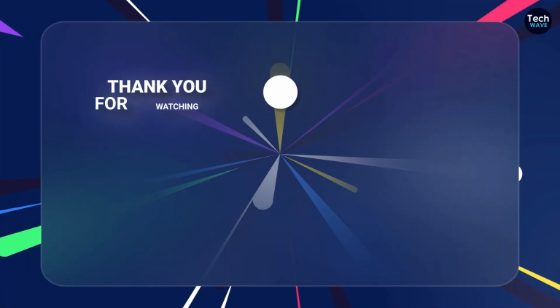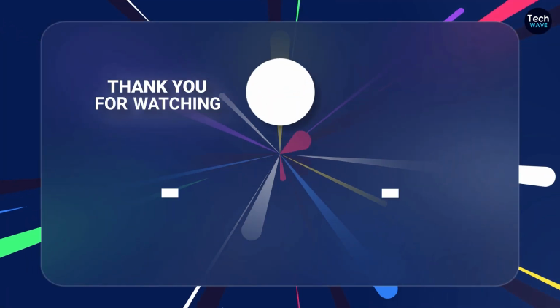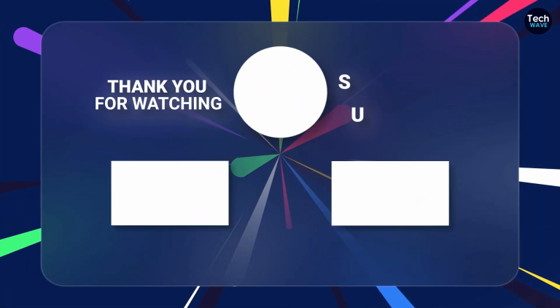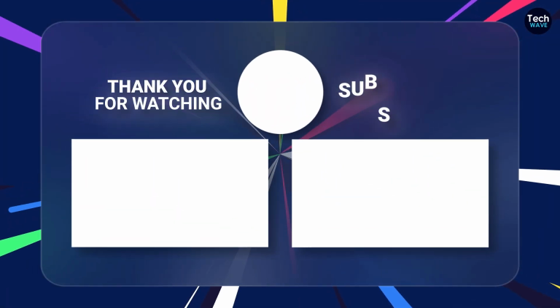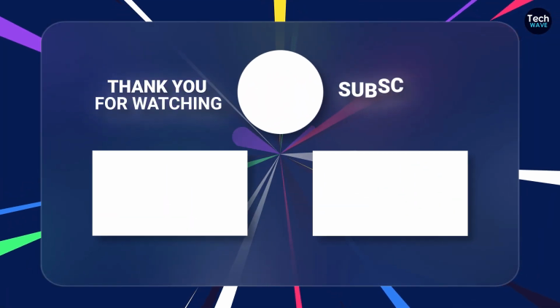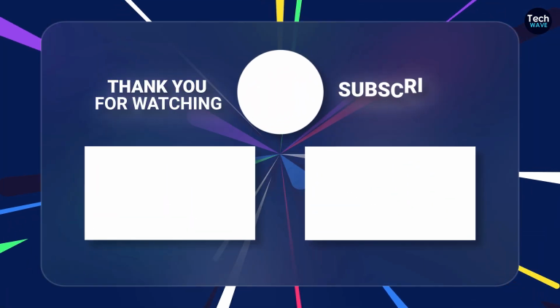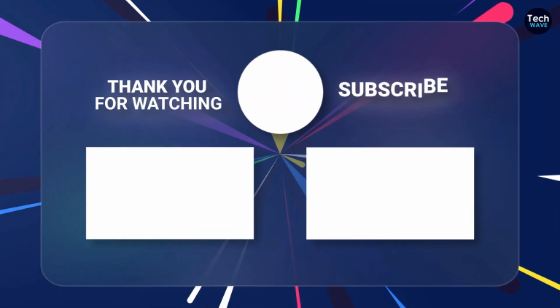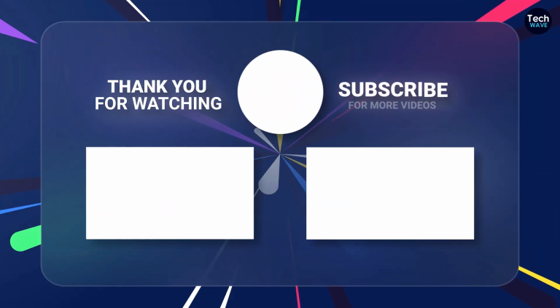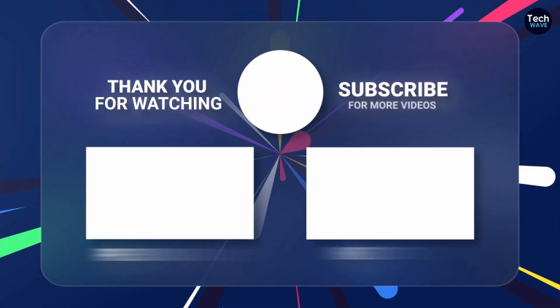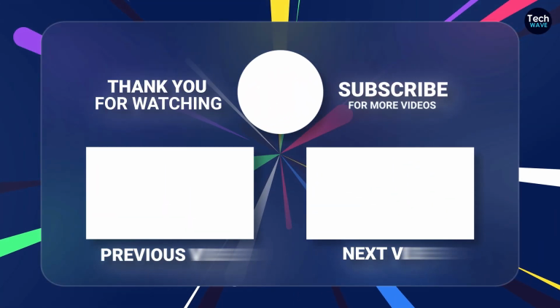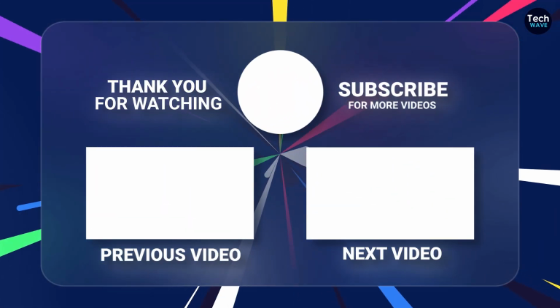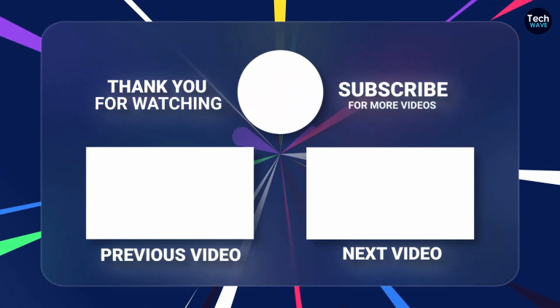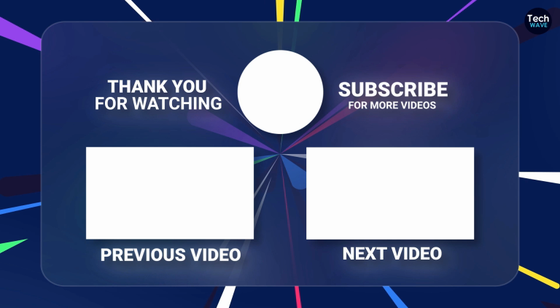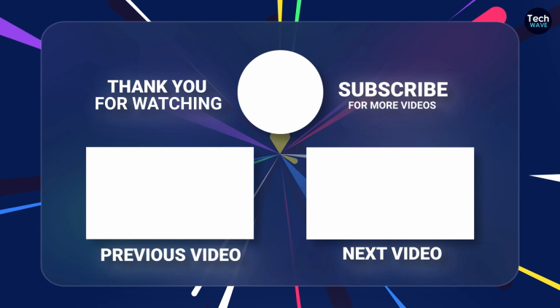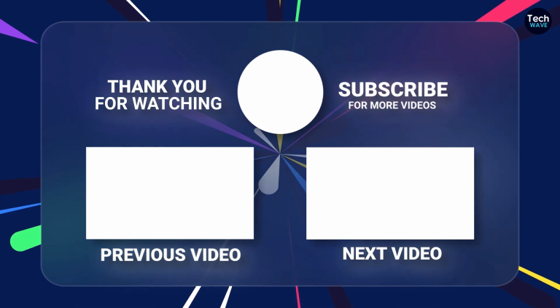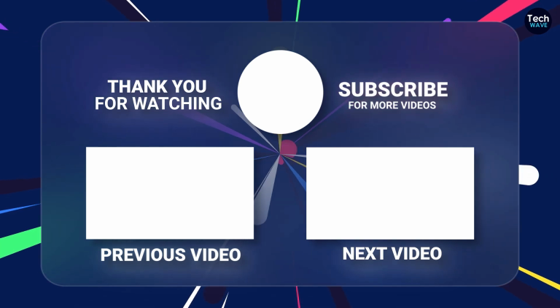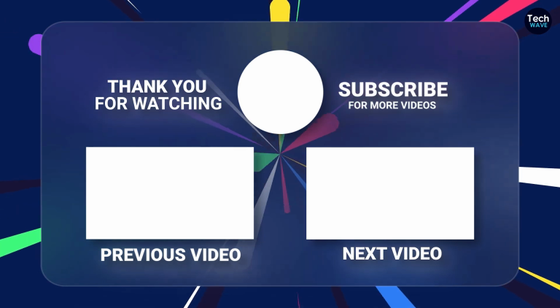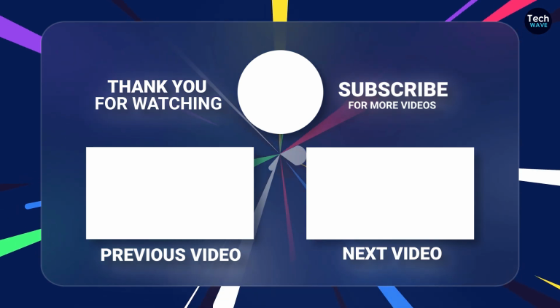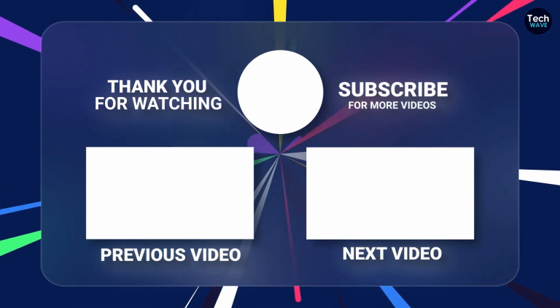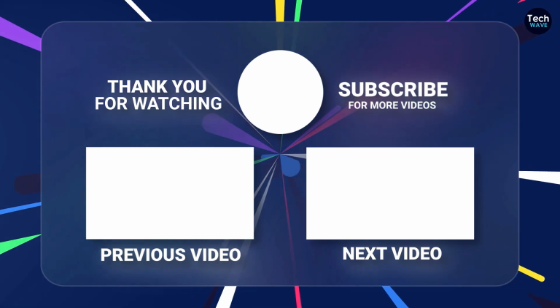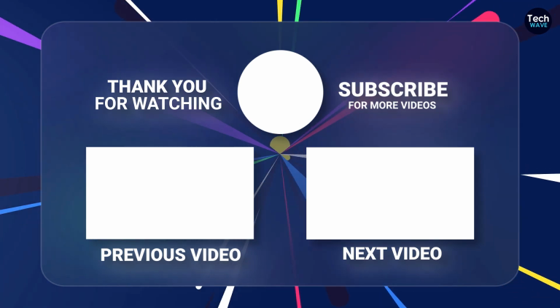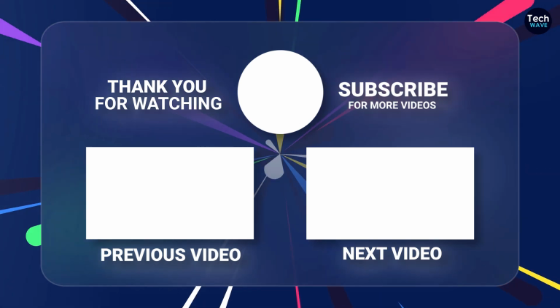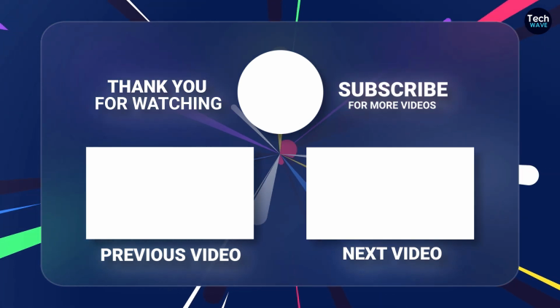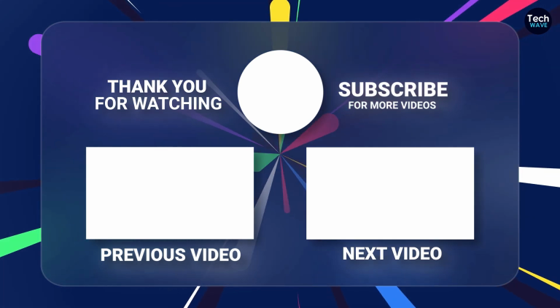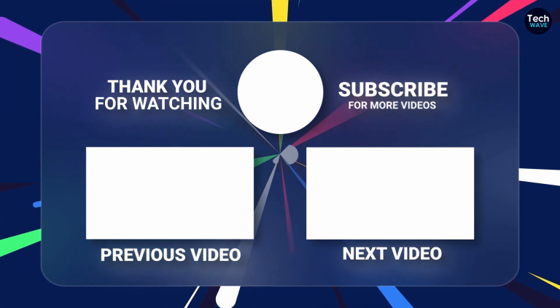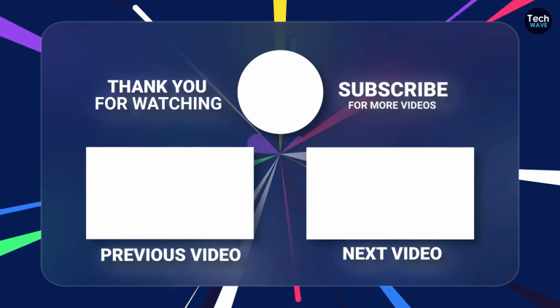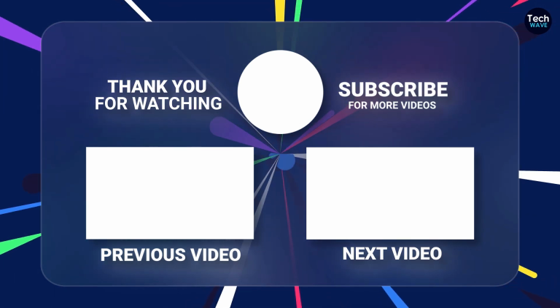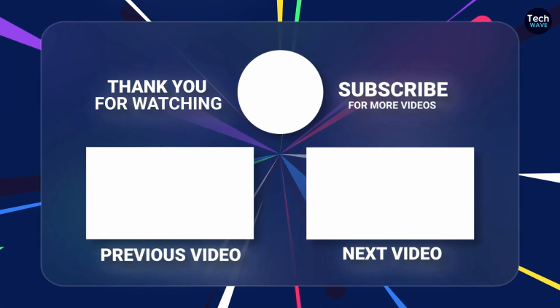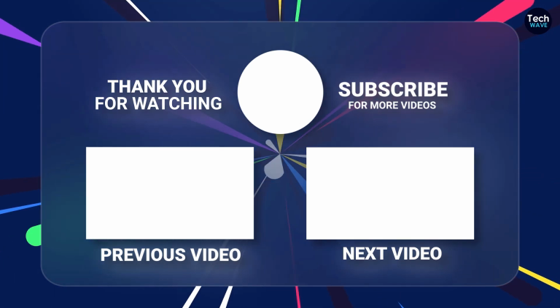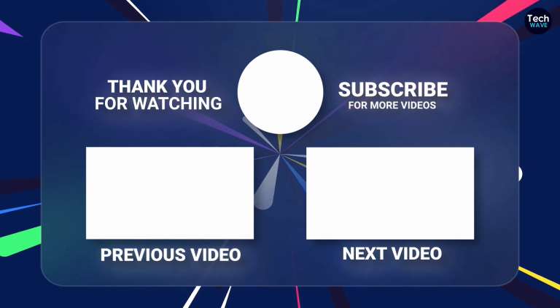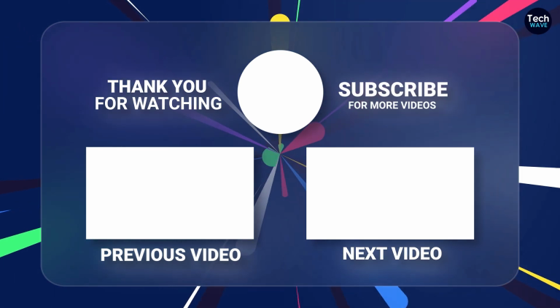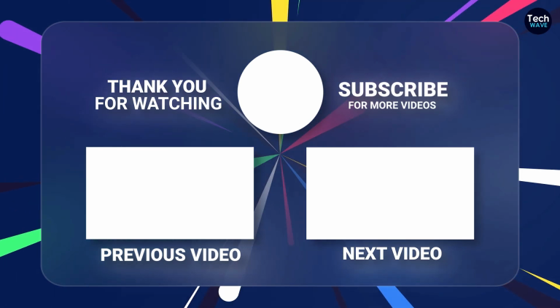Thank you for watching. Don't forget to comment, like, share, and subscribe for more product recommendations.